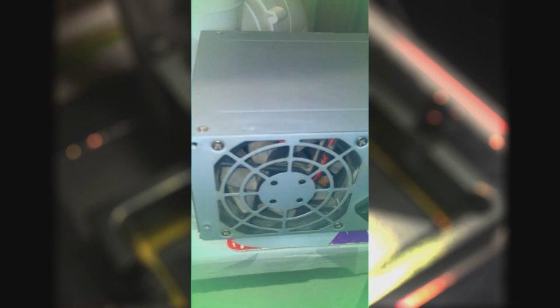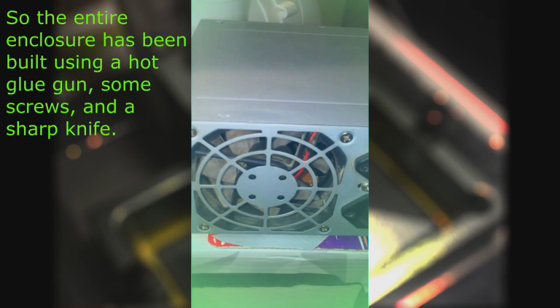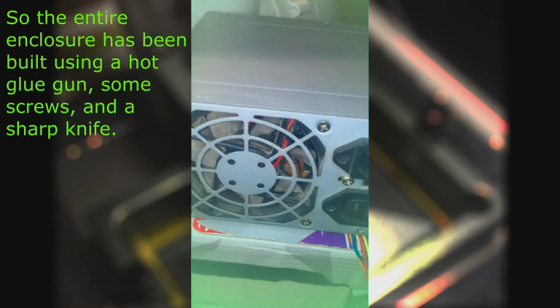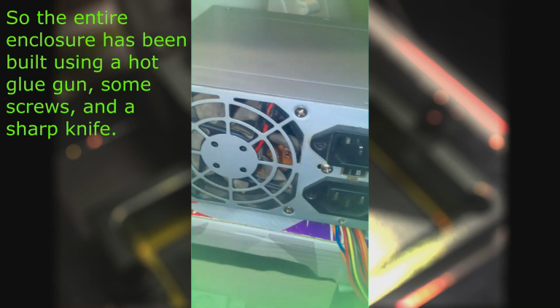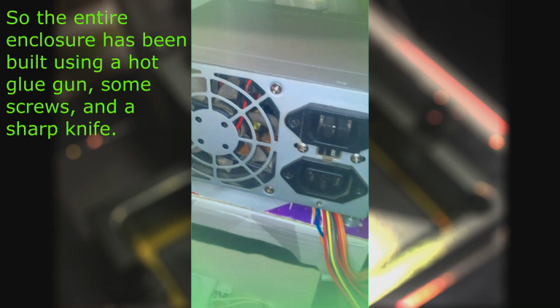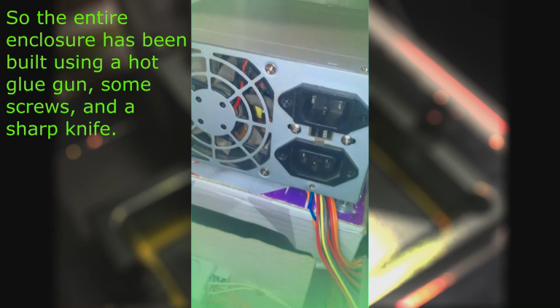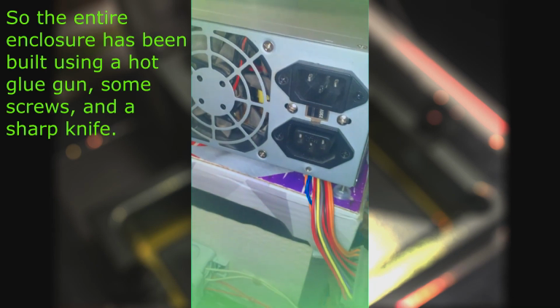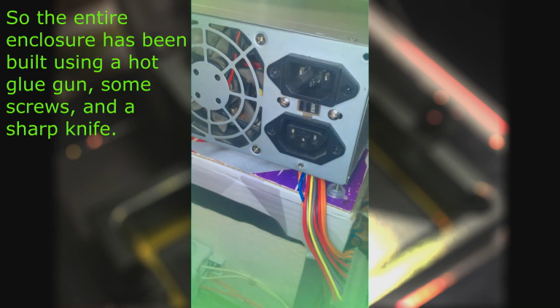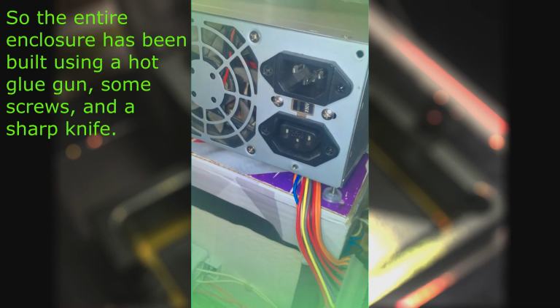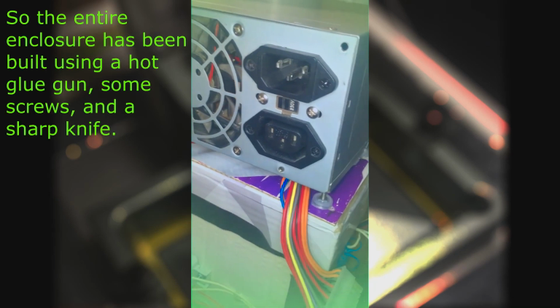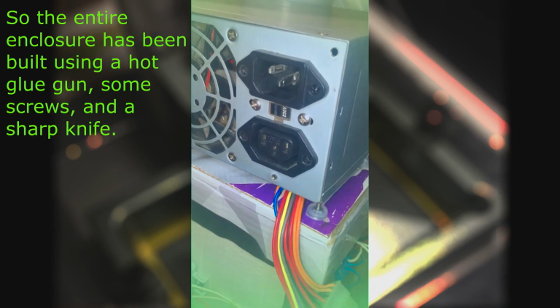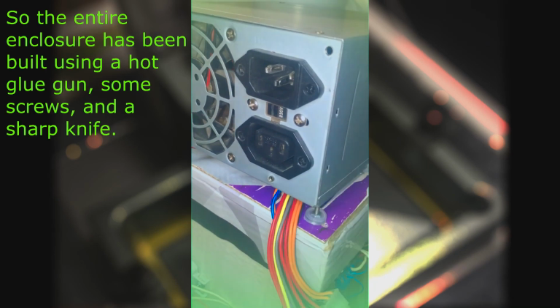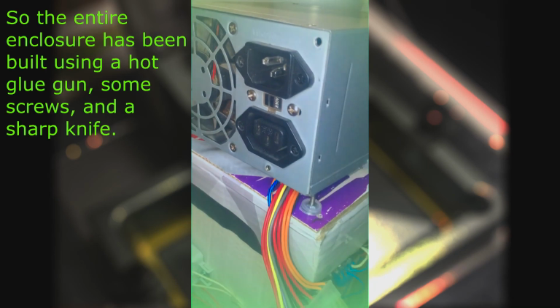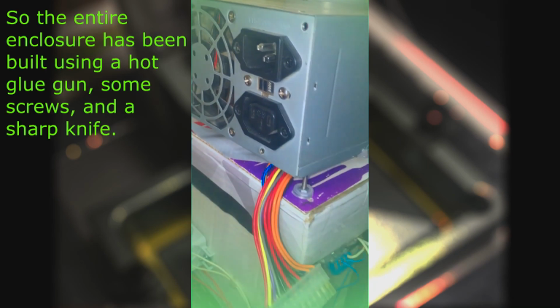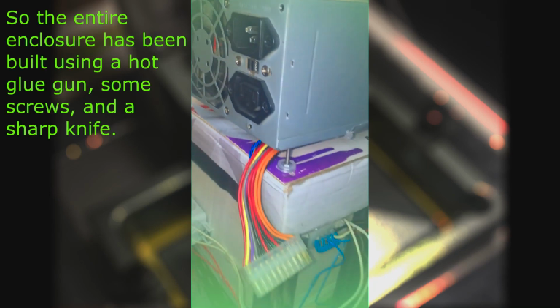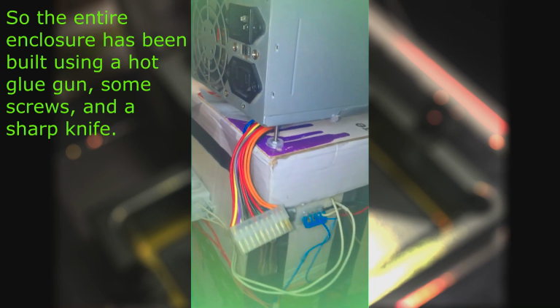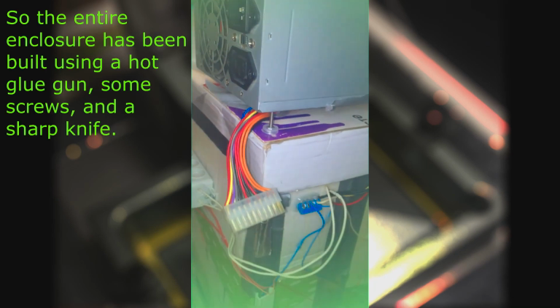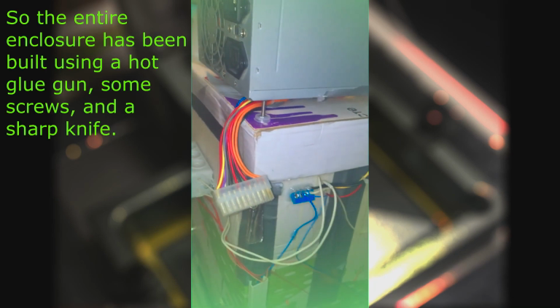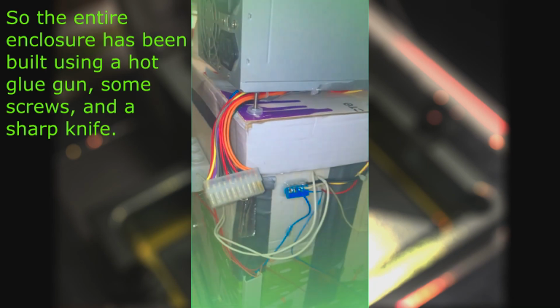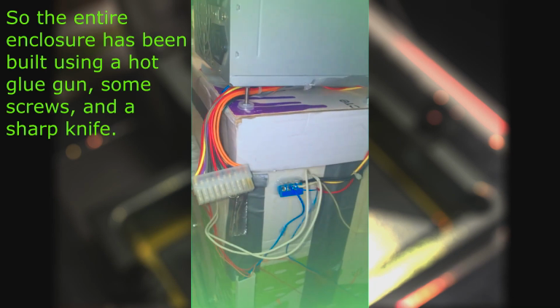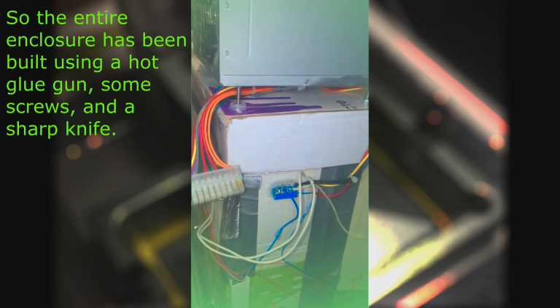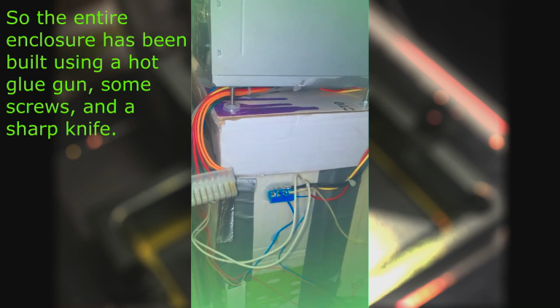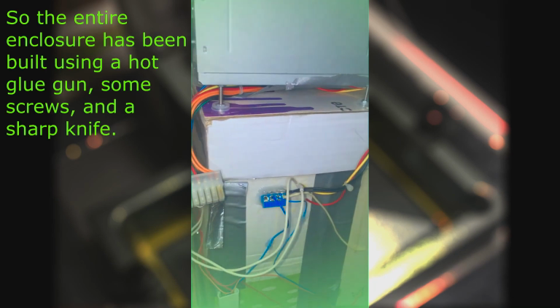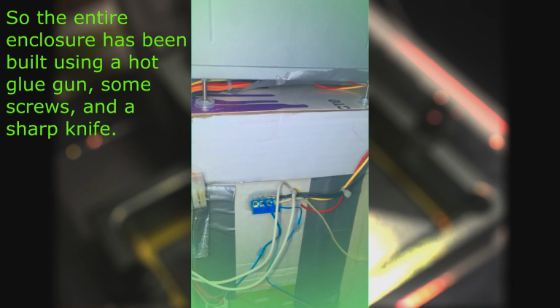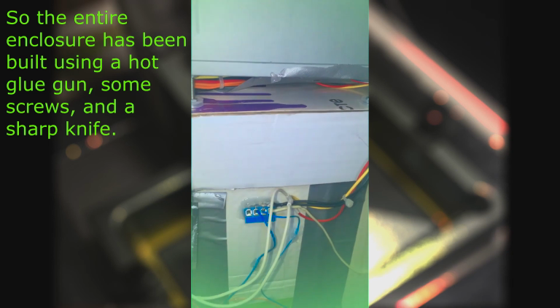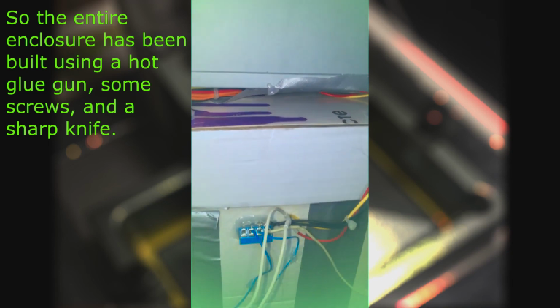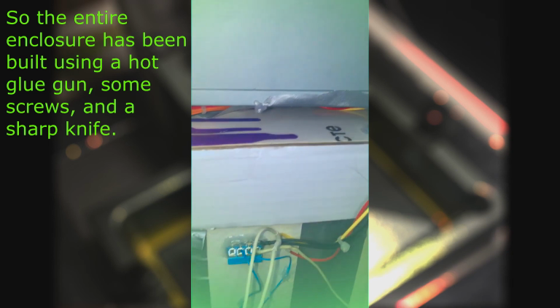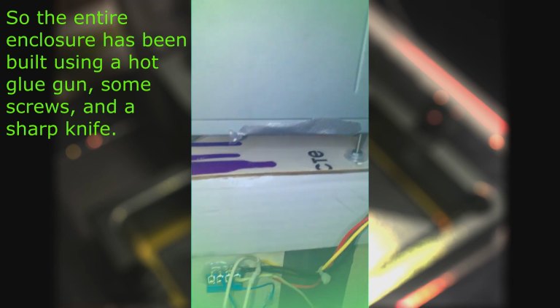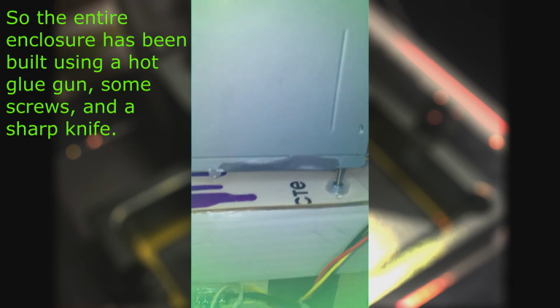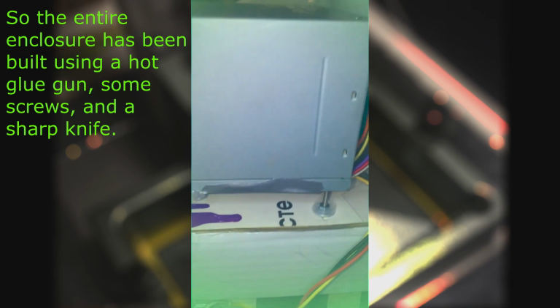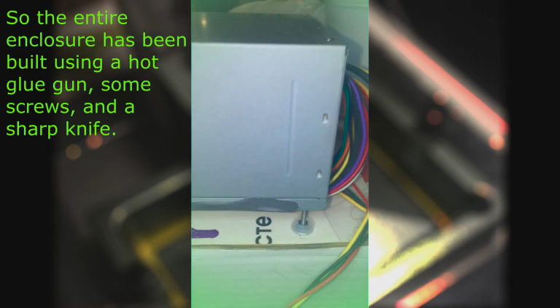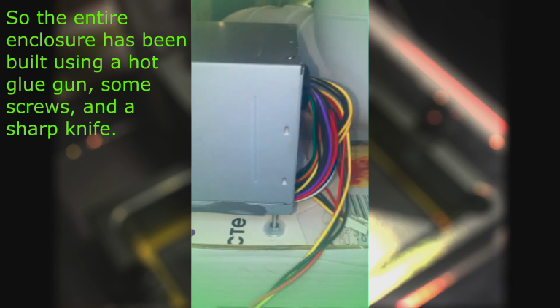The entire enclosure has been built using a hot glue gun, some screws, and a sharp knife.